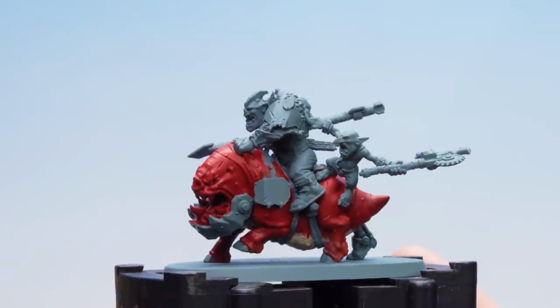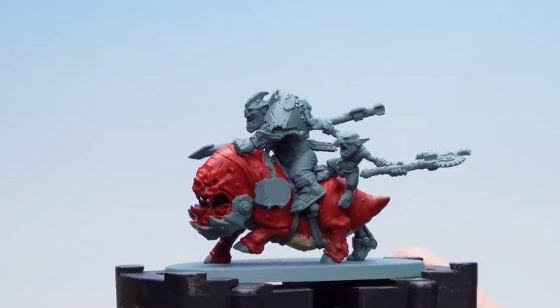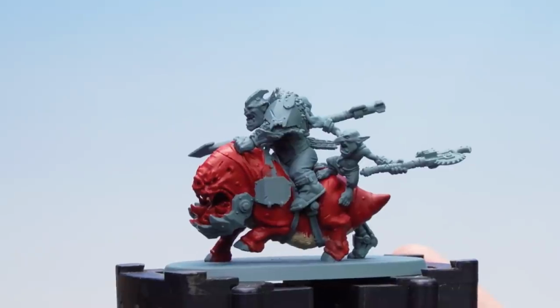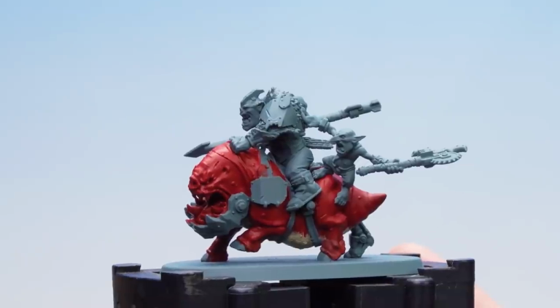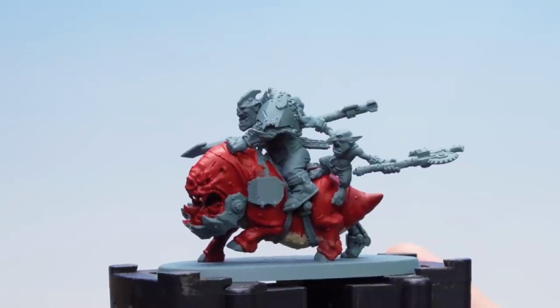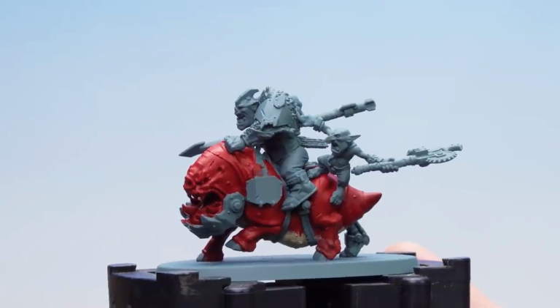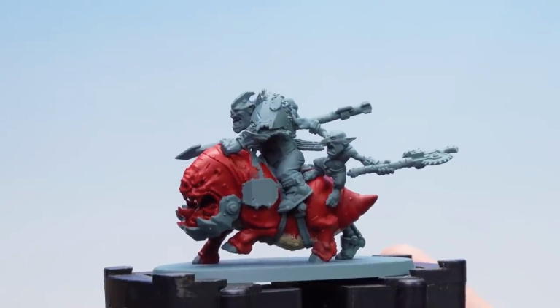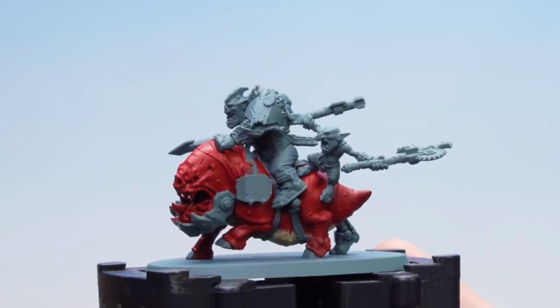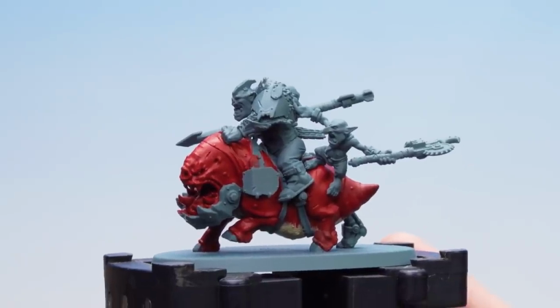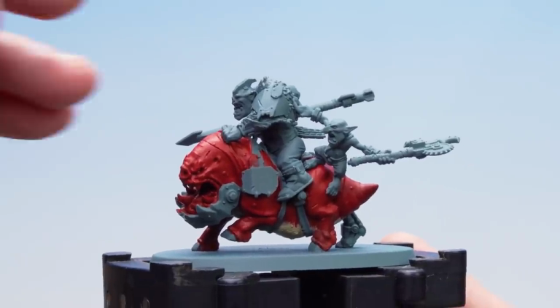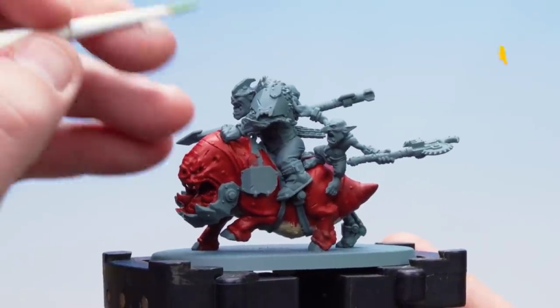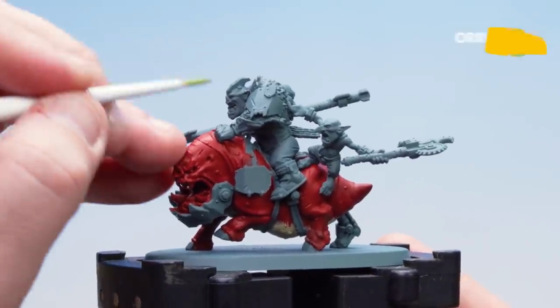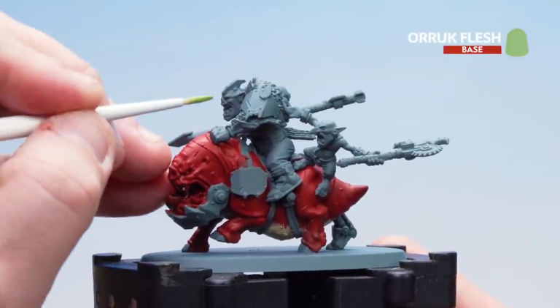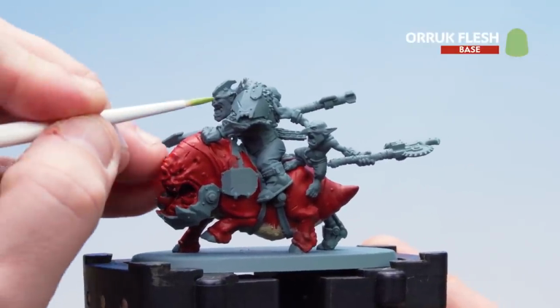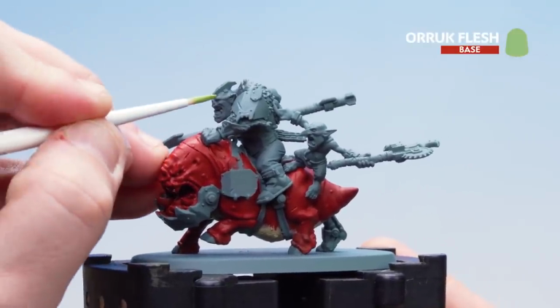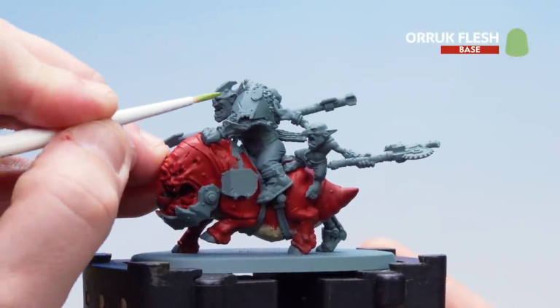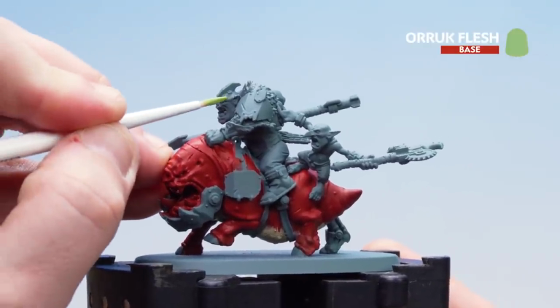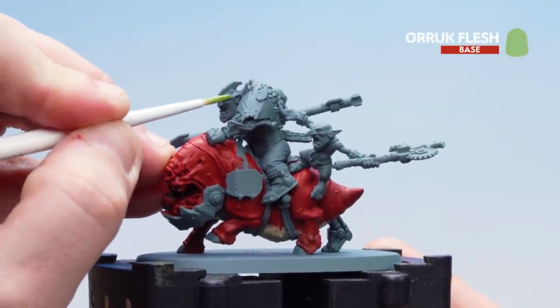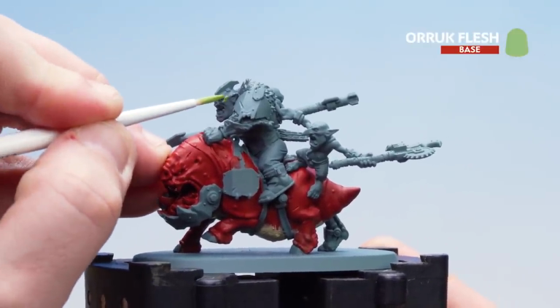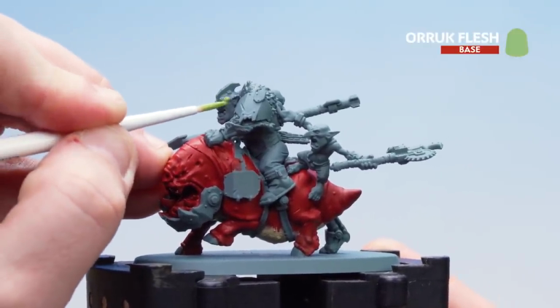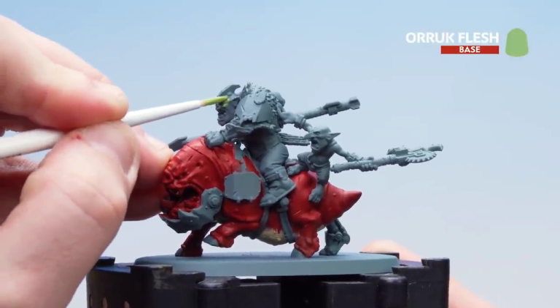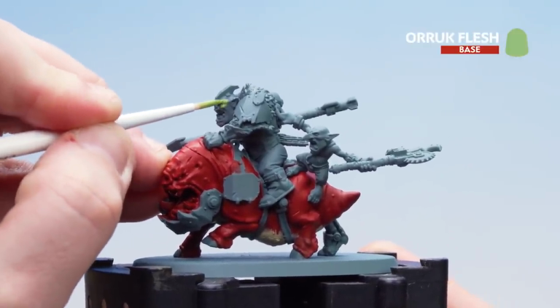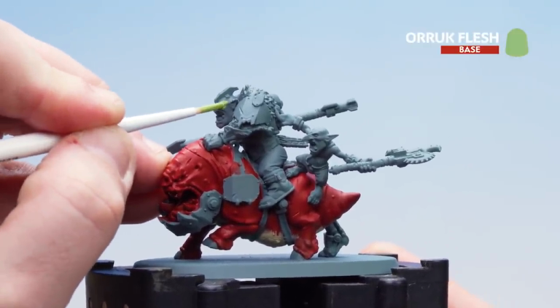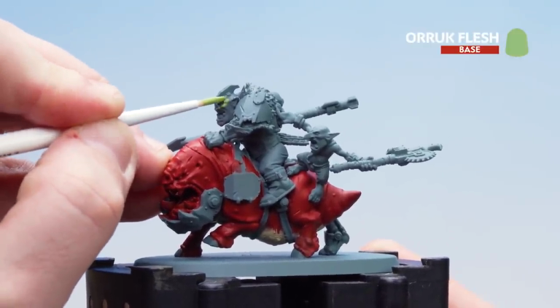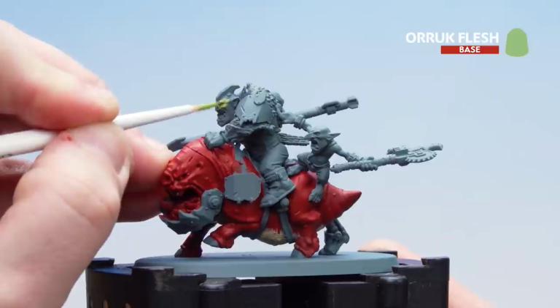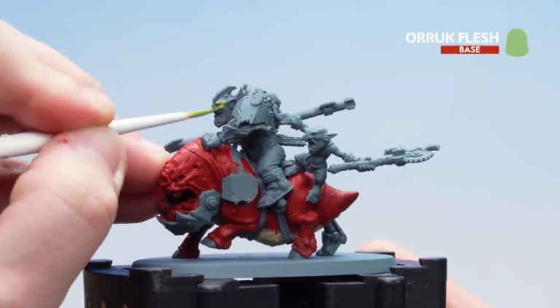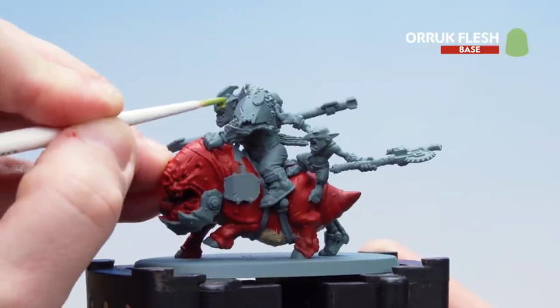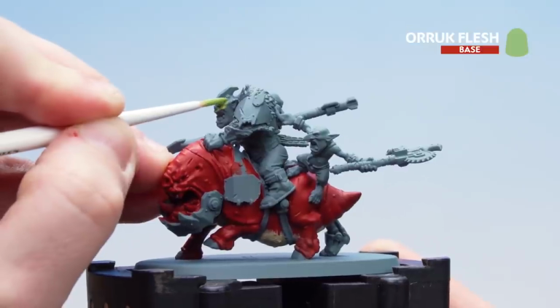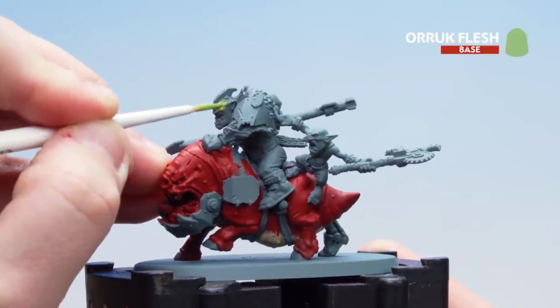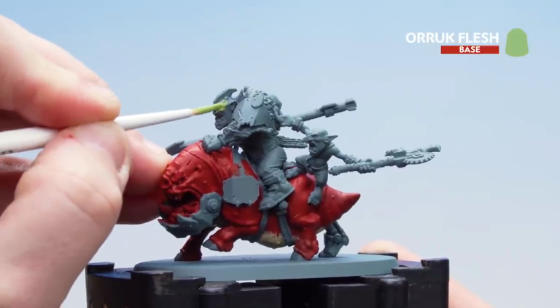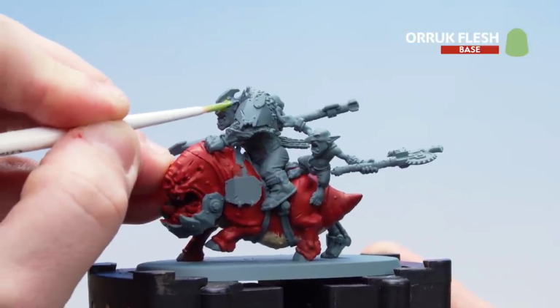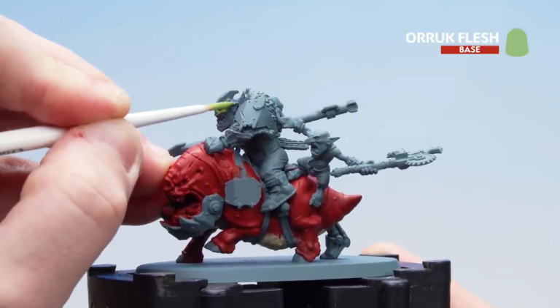With the underbelly now picked out, what we're going to do is start picking out the Orc skin with Oric Flesh. Again you might want to apply a couple of coats of this as well.